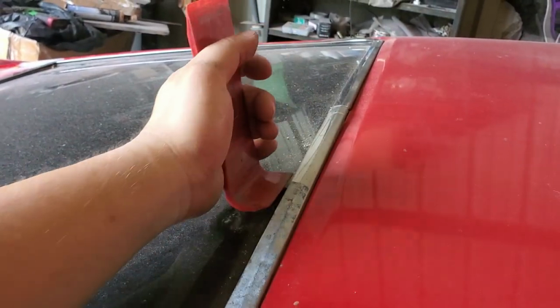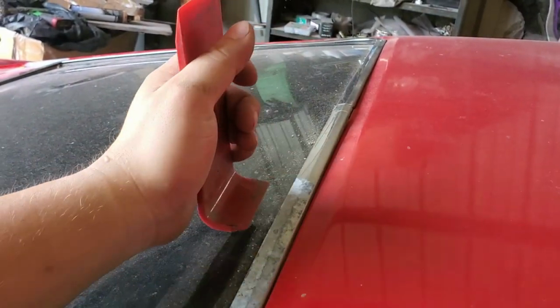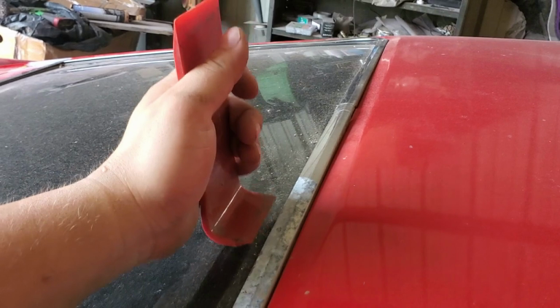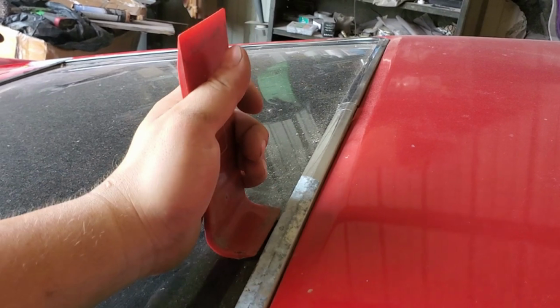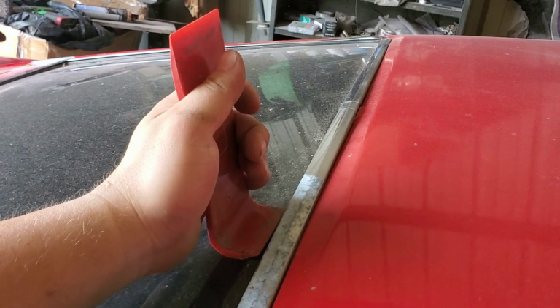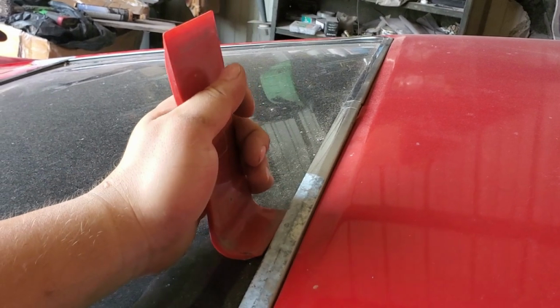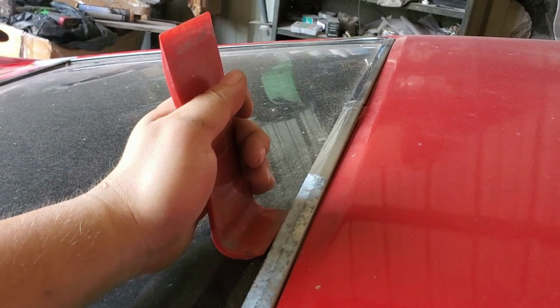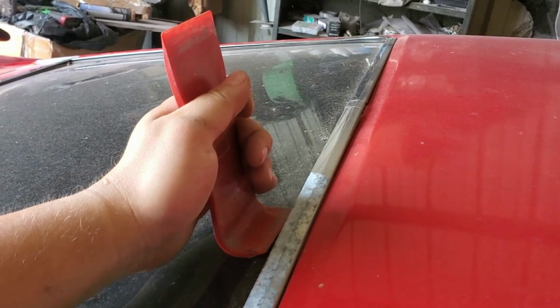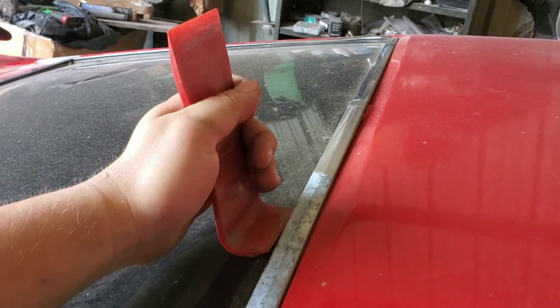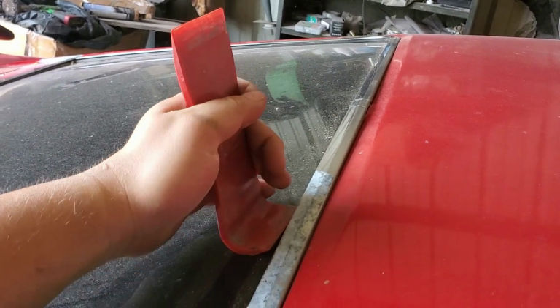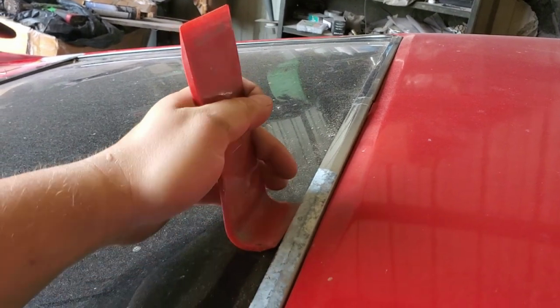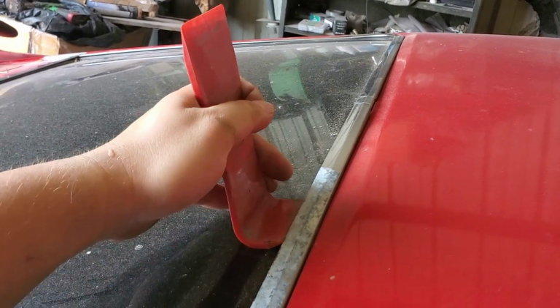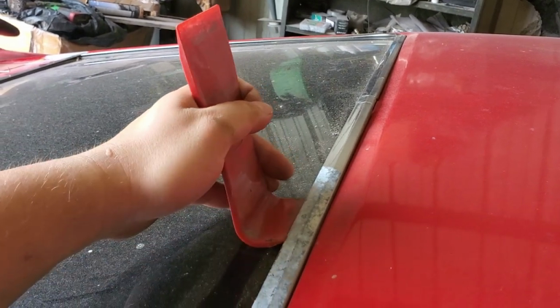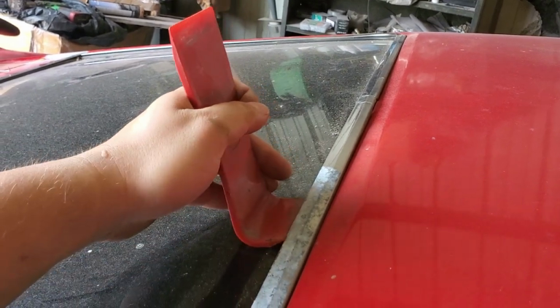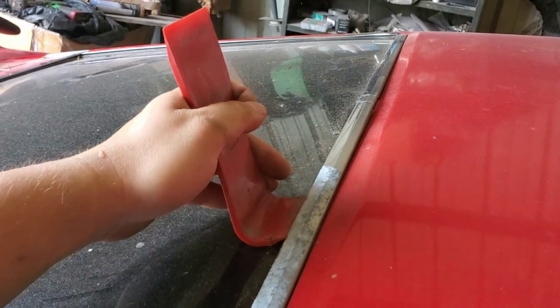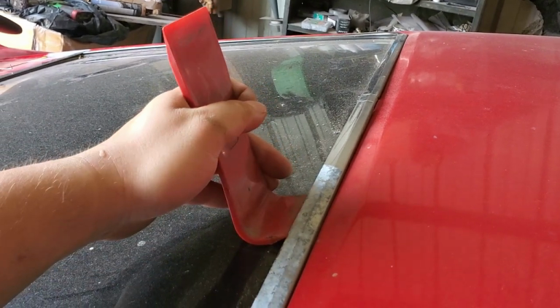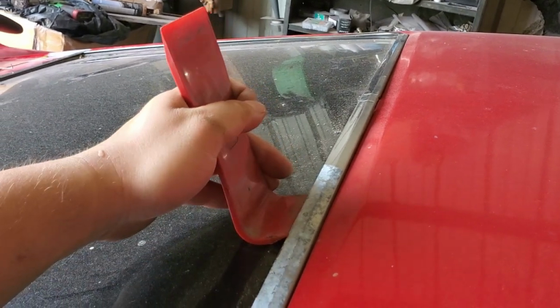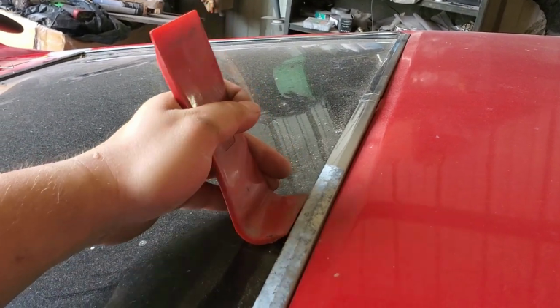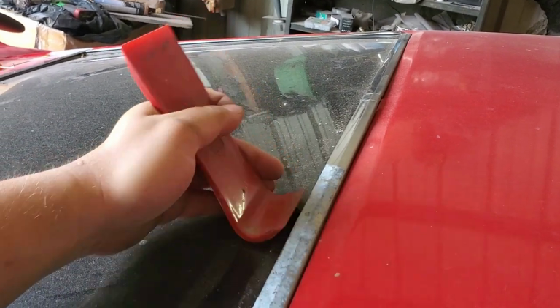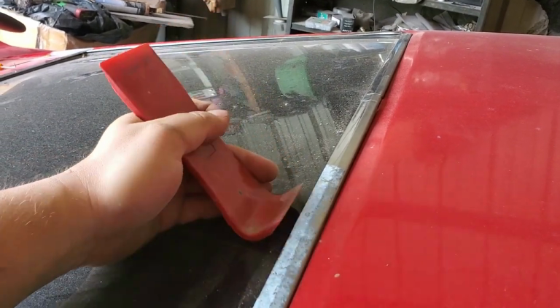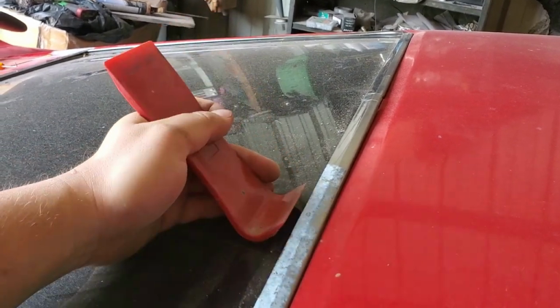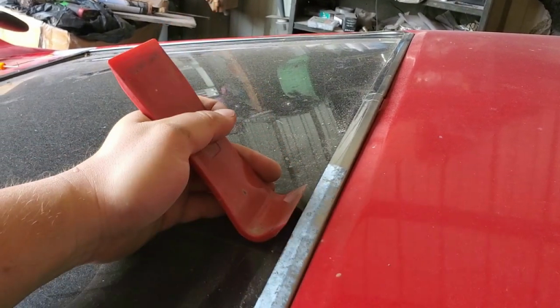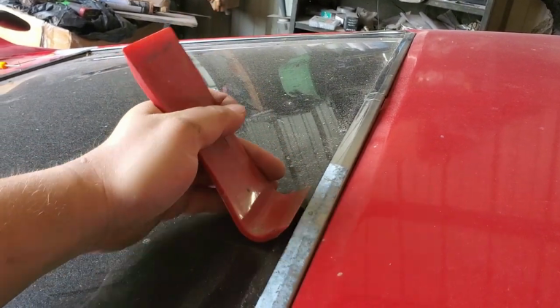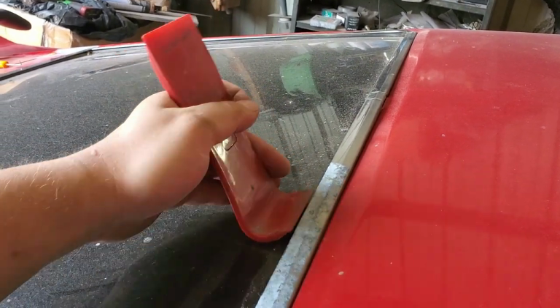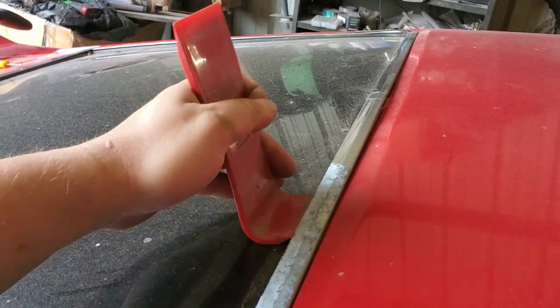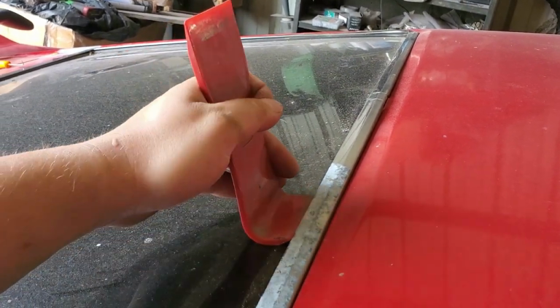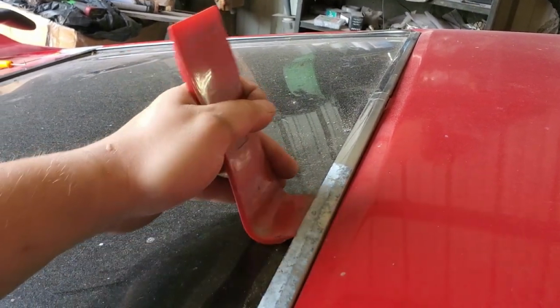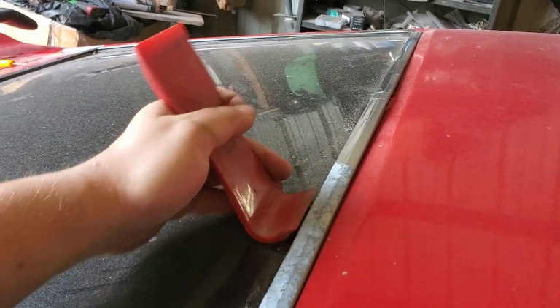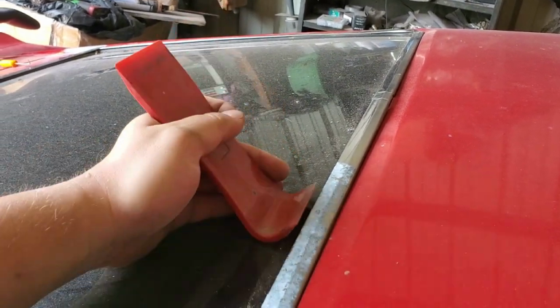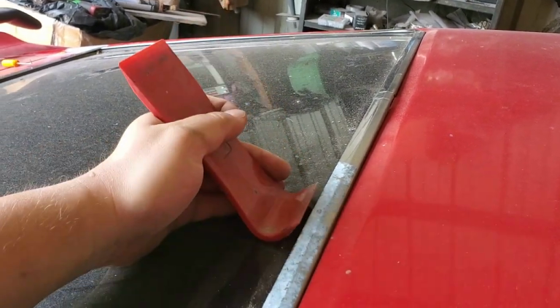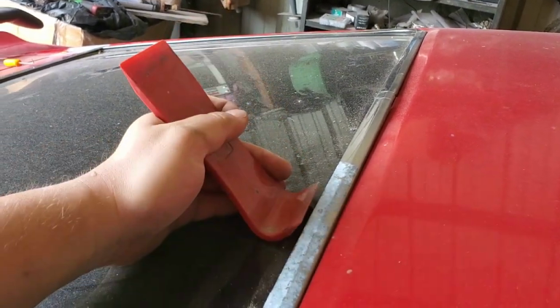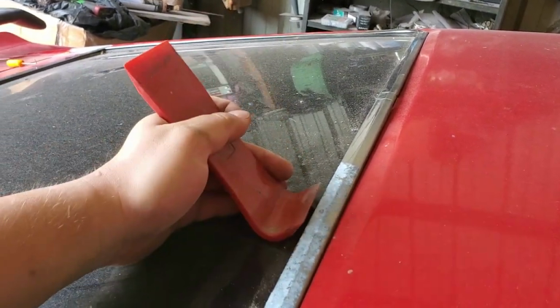And I forgot to mention — this is the motion you want to follow when you're trying to unclip the trim.